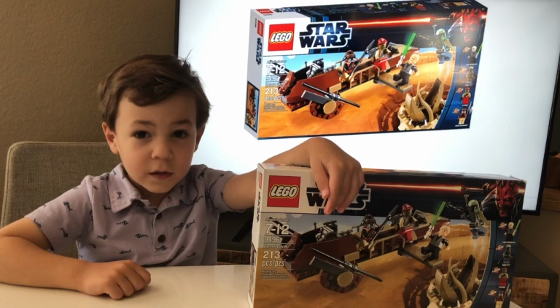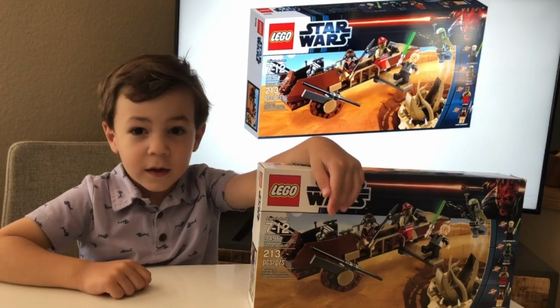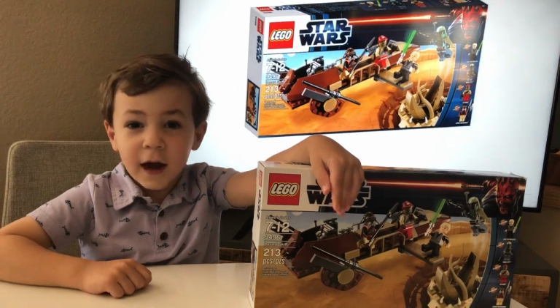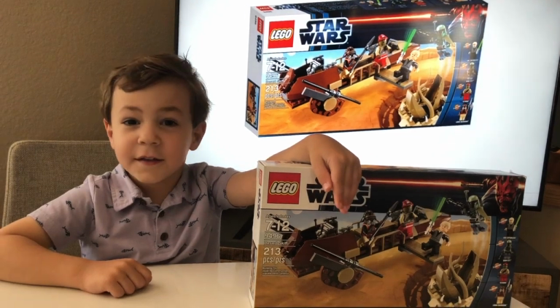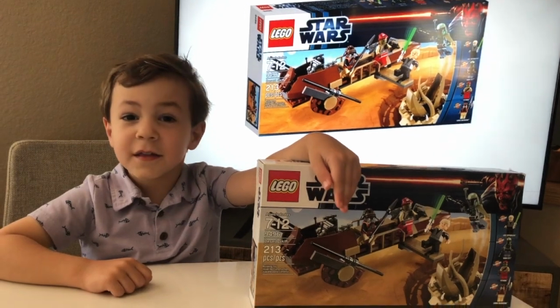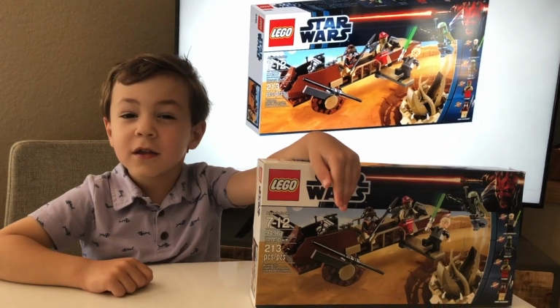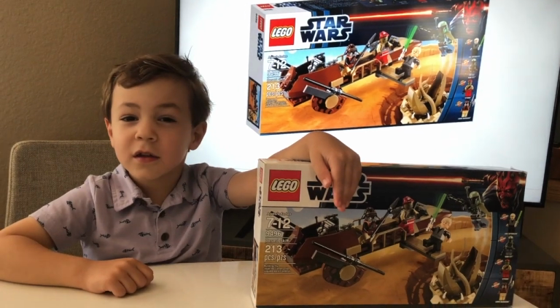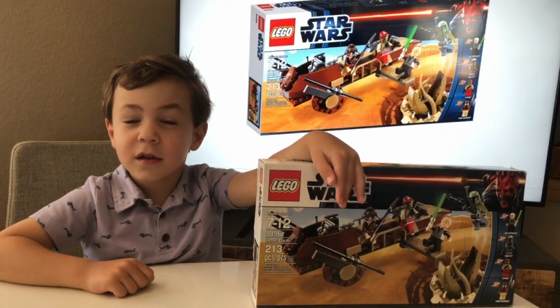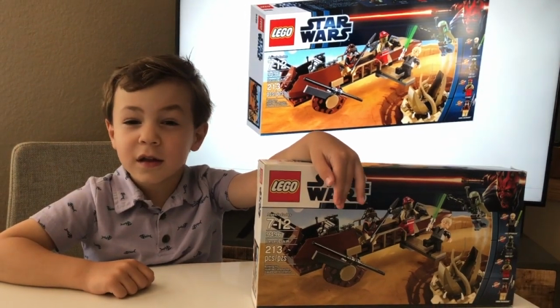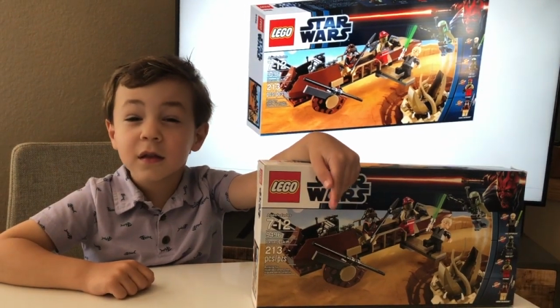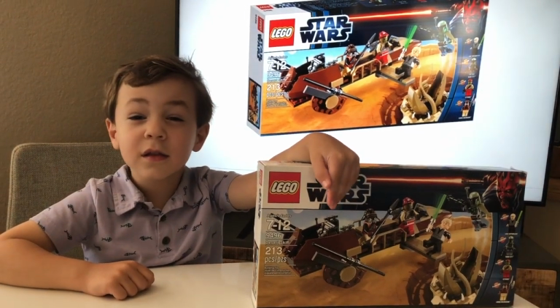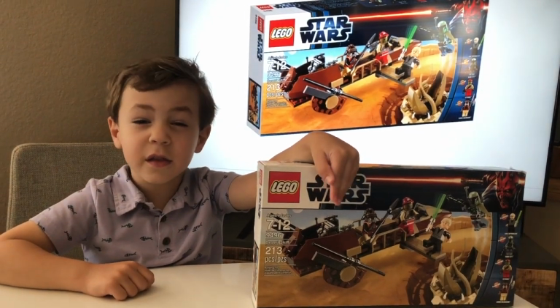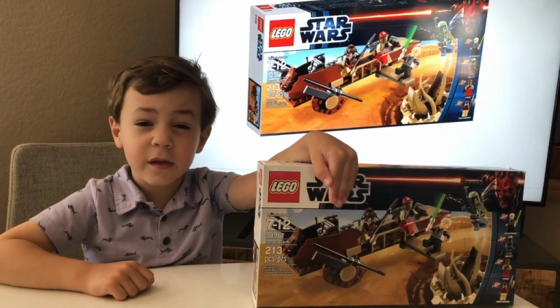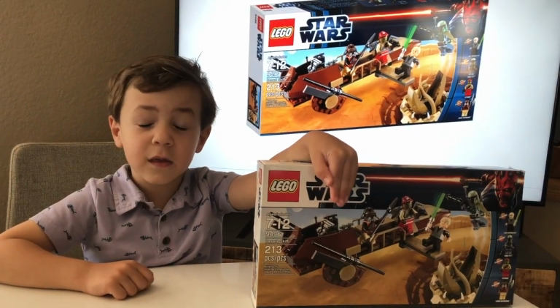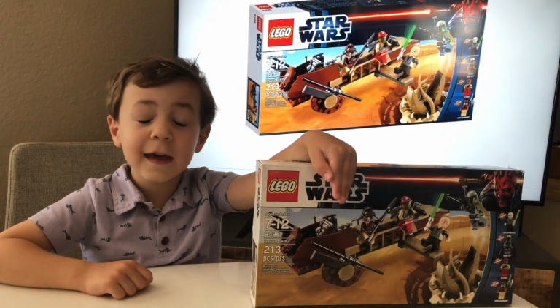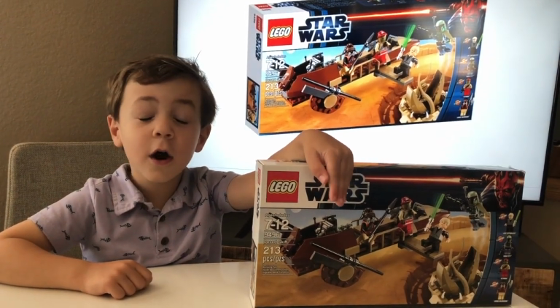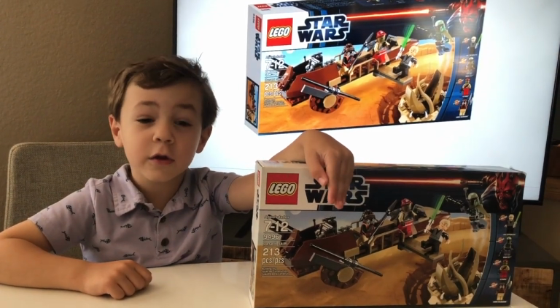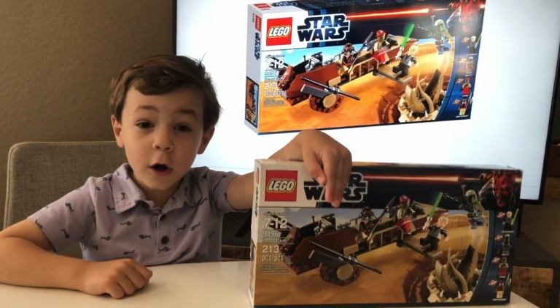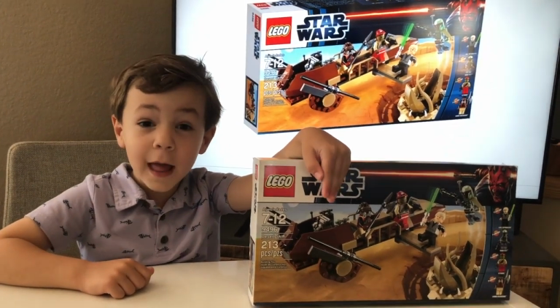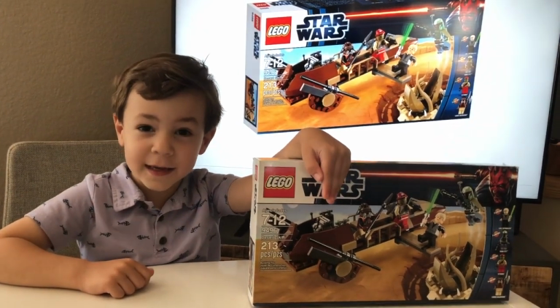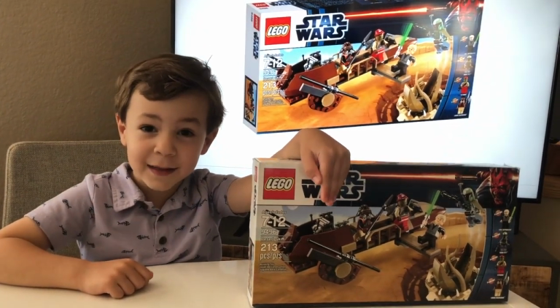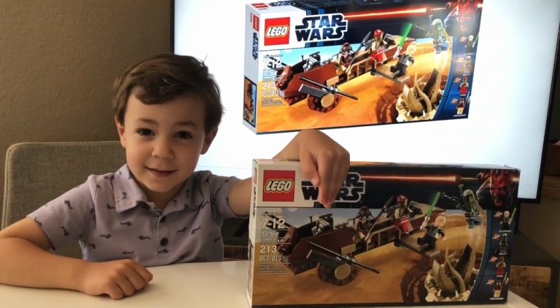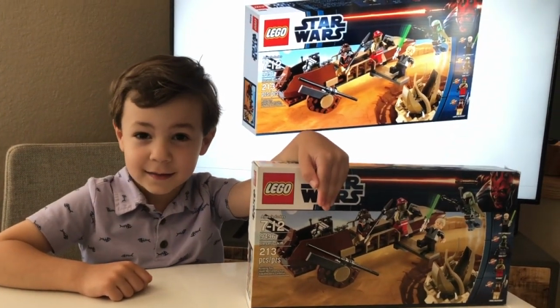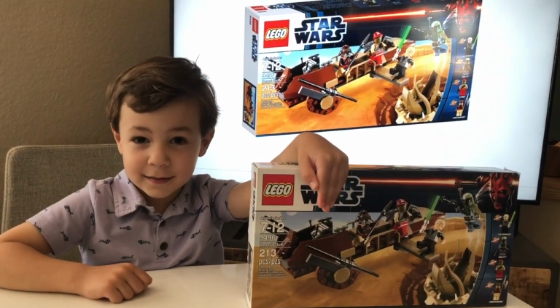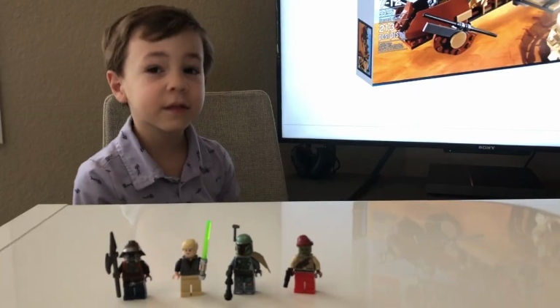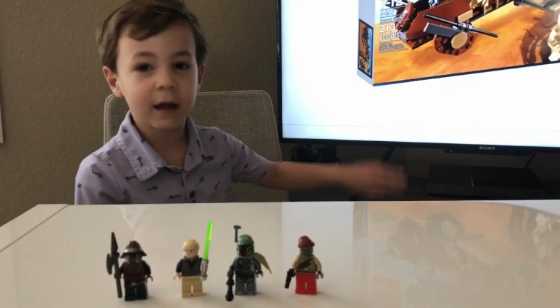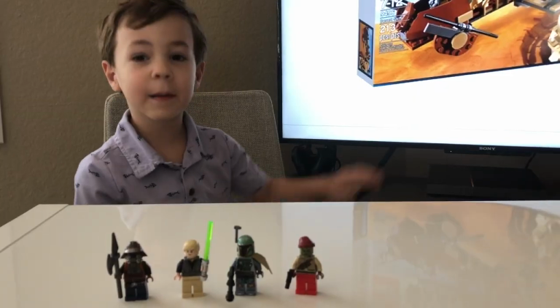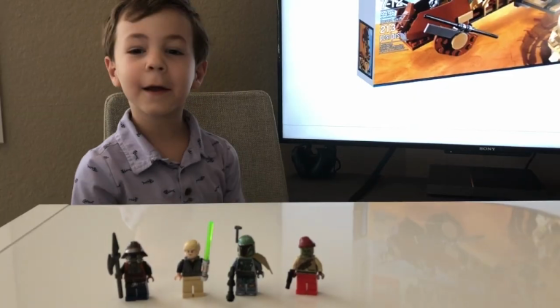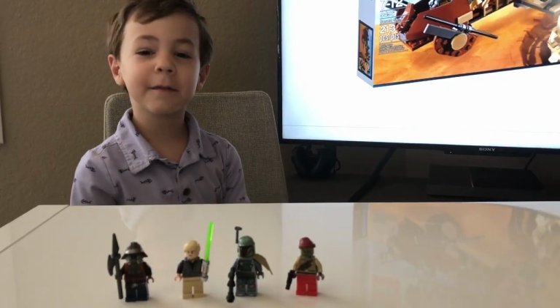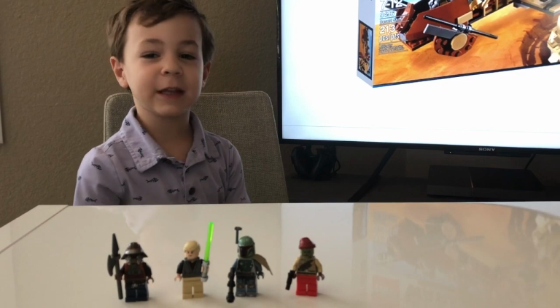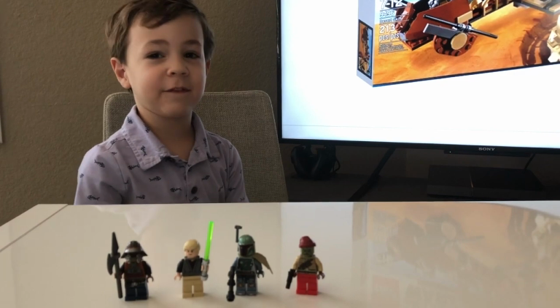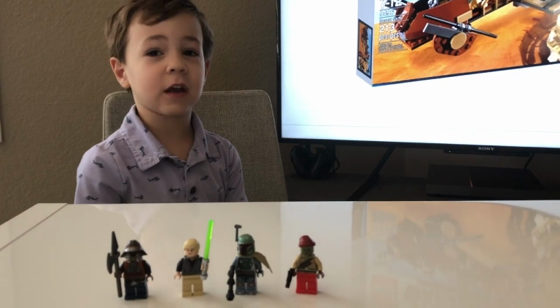Hi, this is Sutton and this is the LEGO Rancor Pit. Let's talk about the minifigures.